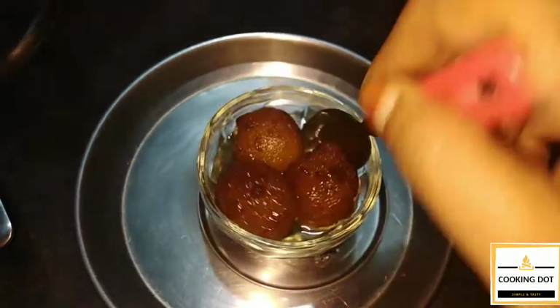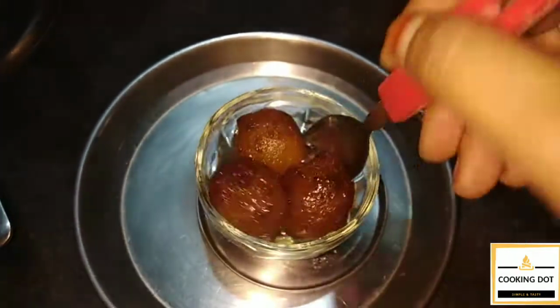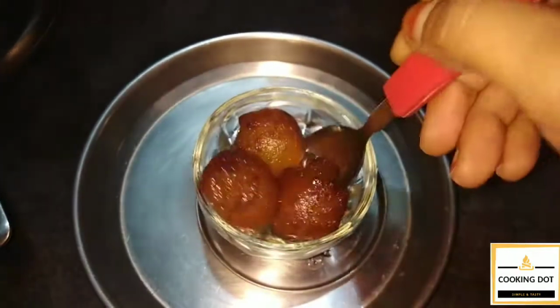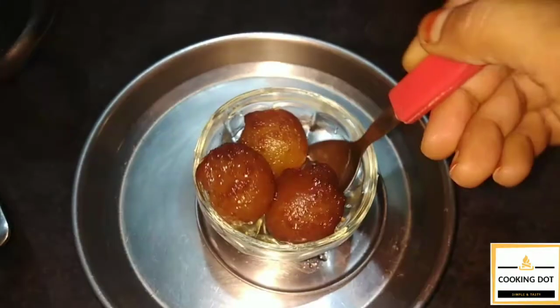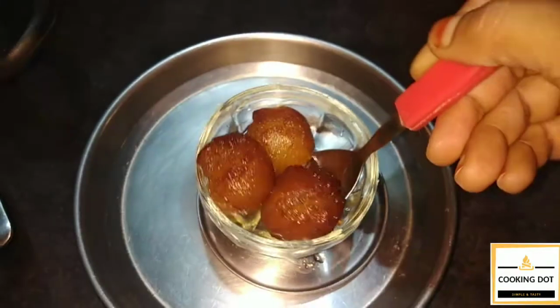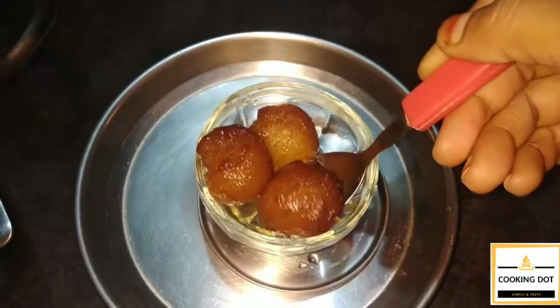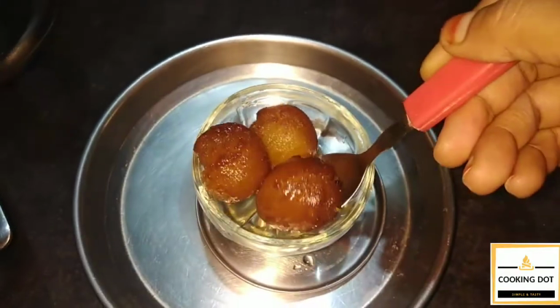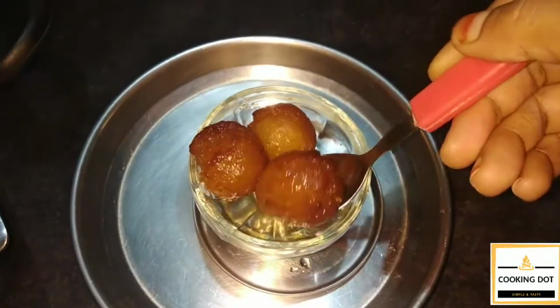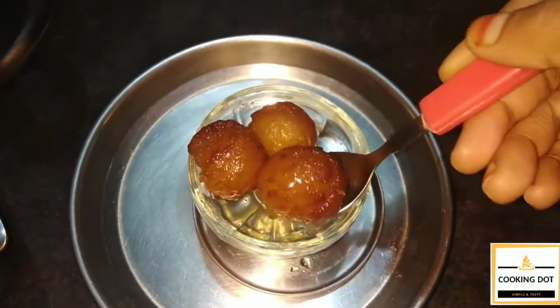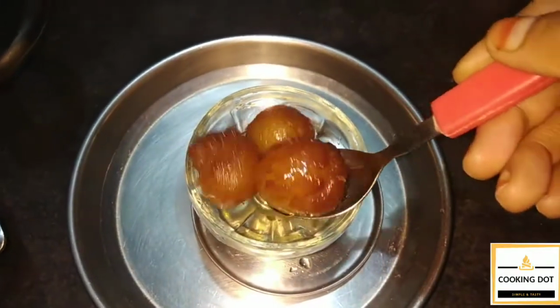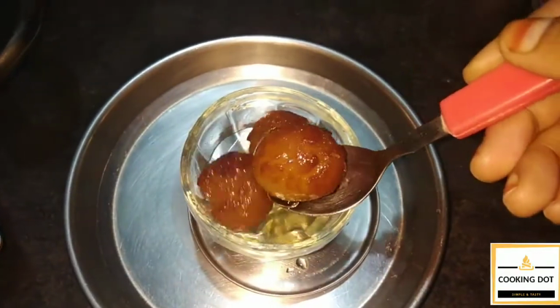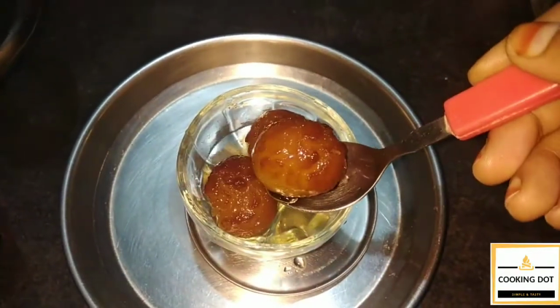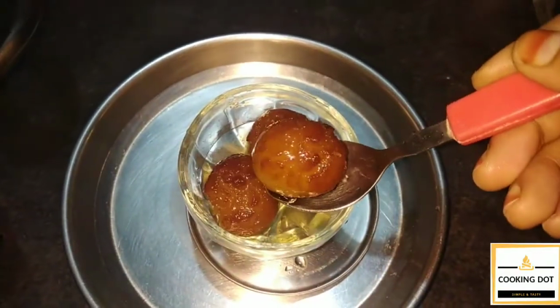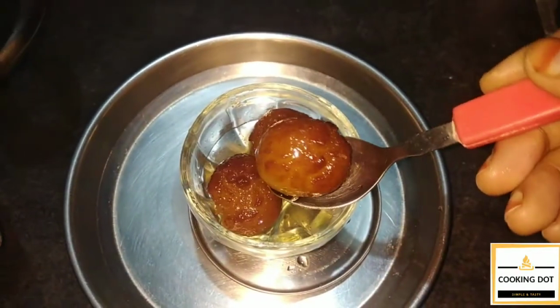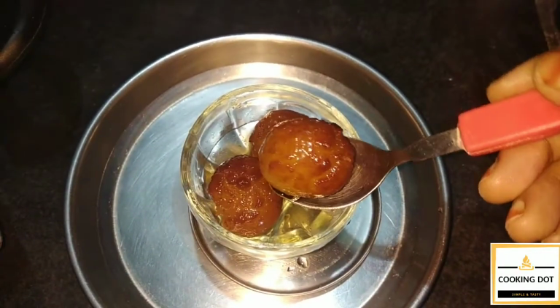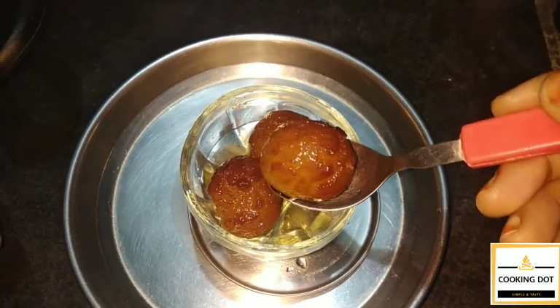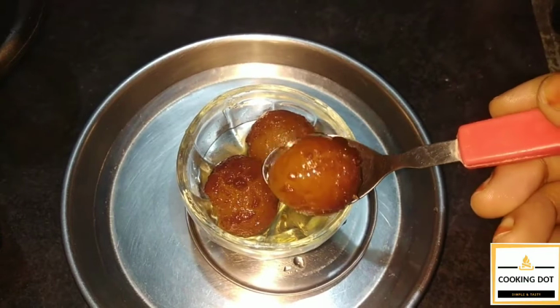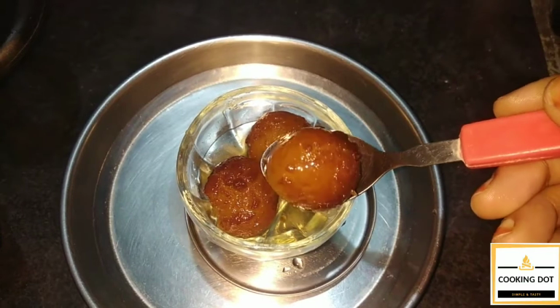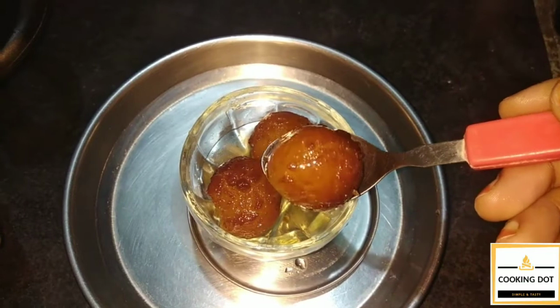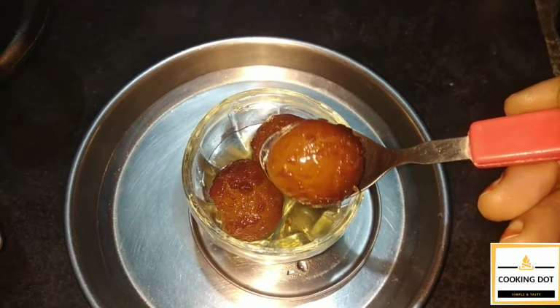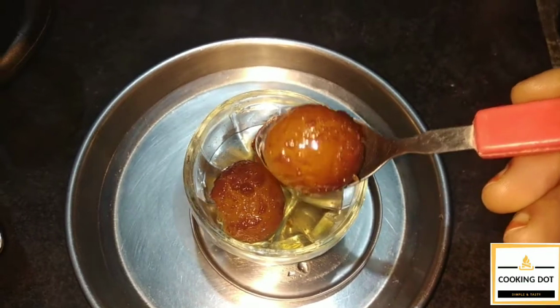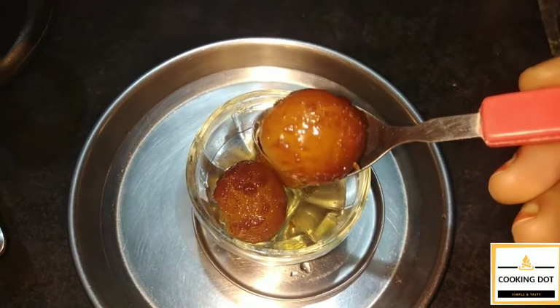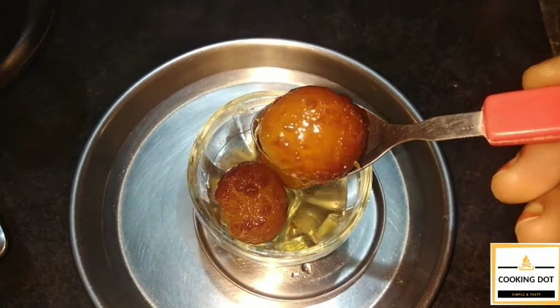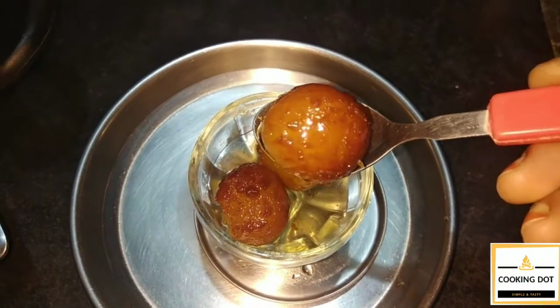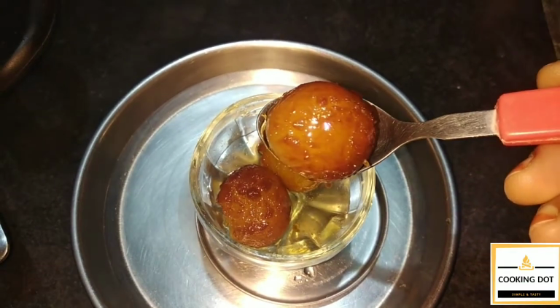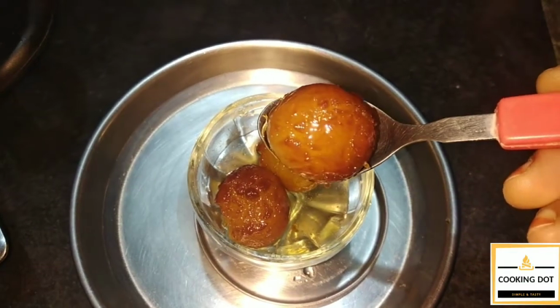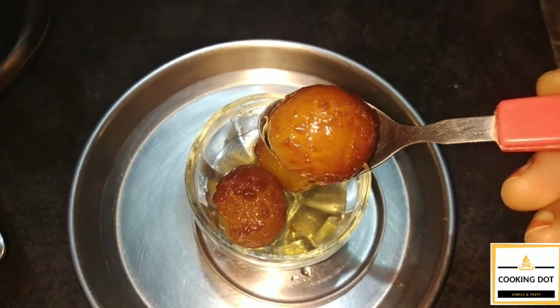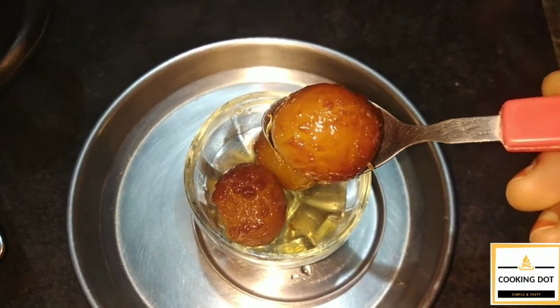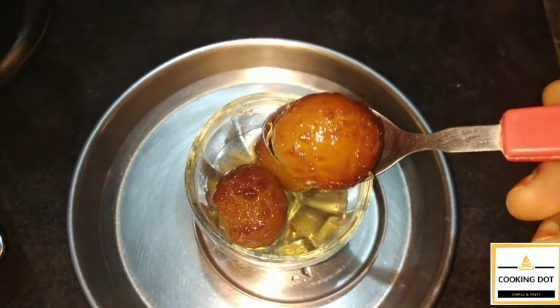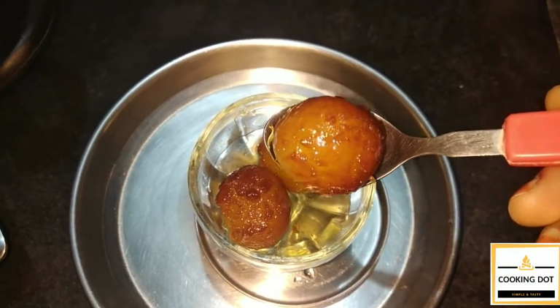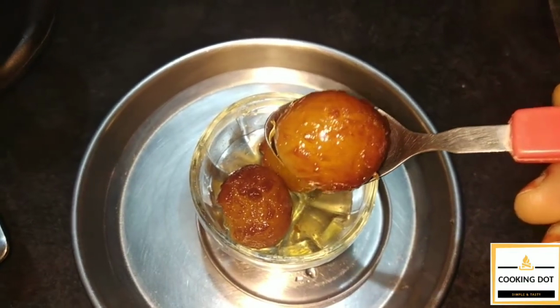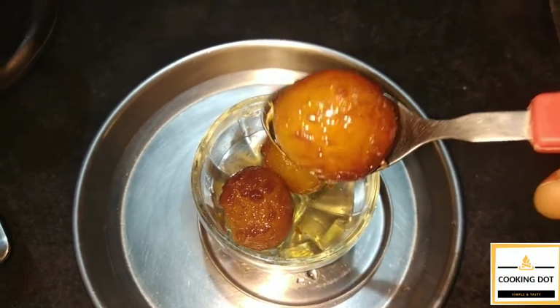Let's talk about how we can do this. We can use MTR clove jam. We can use MTR clove jam every year.